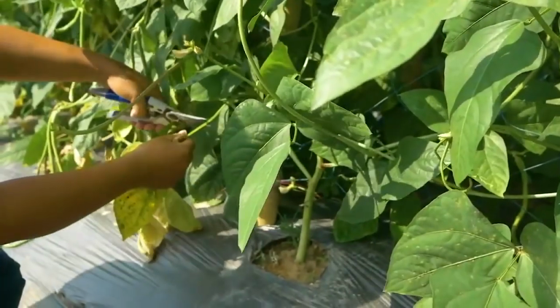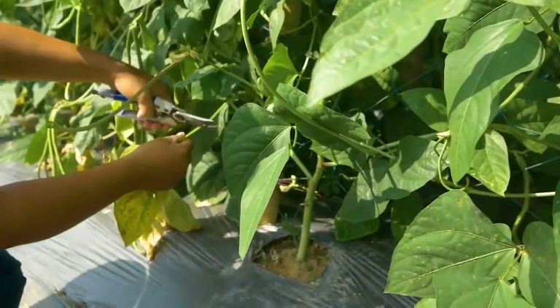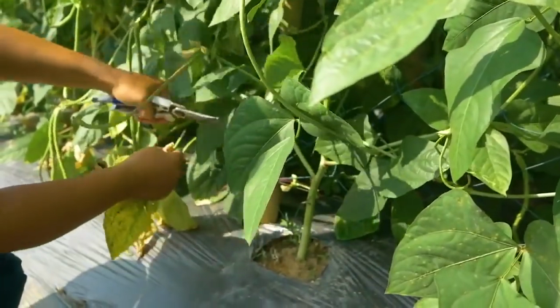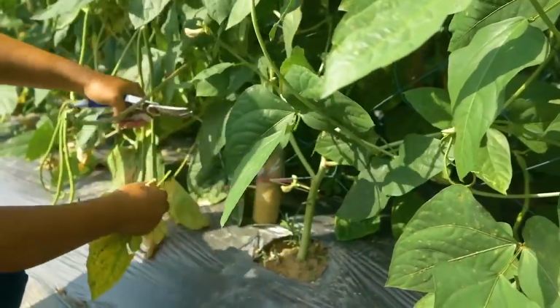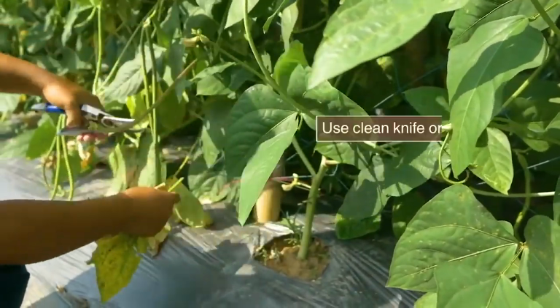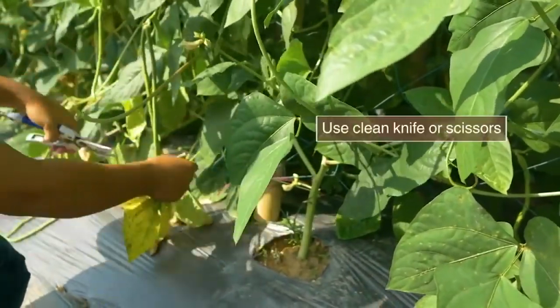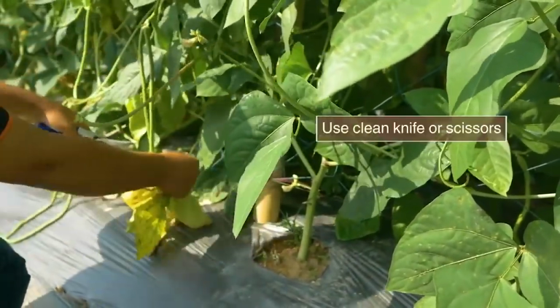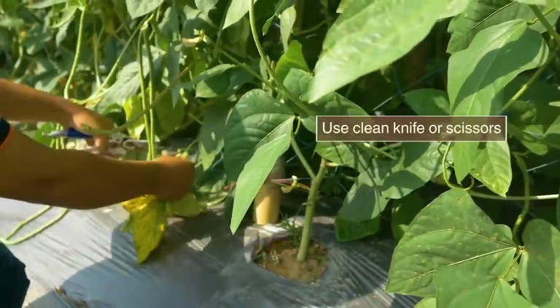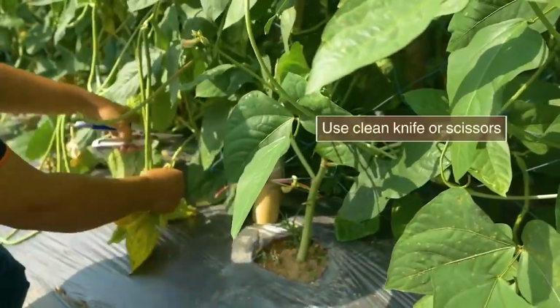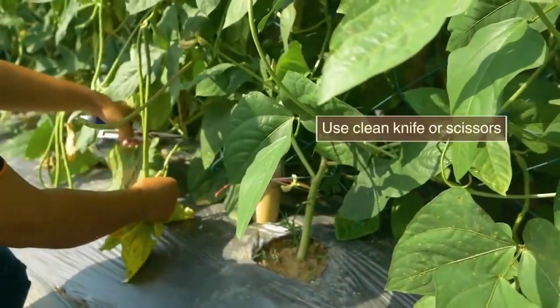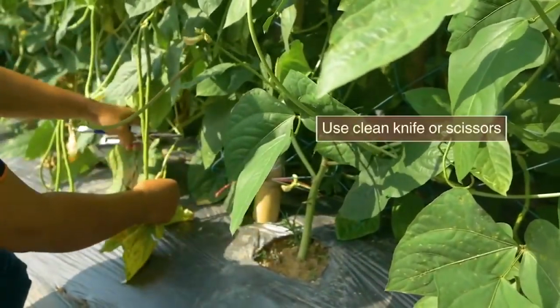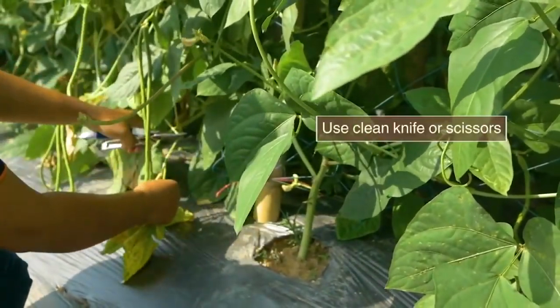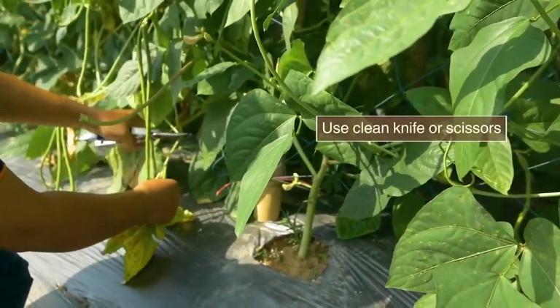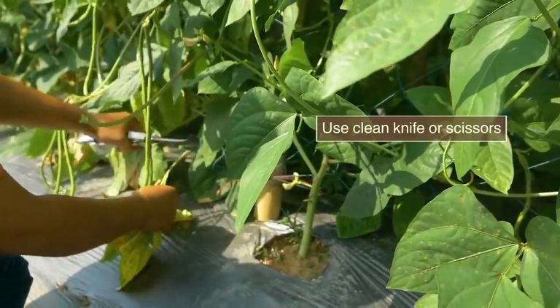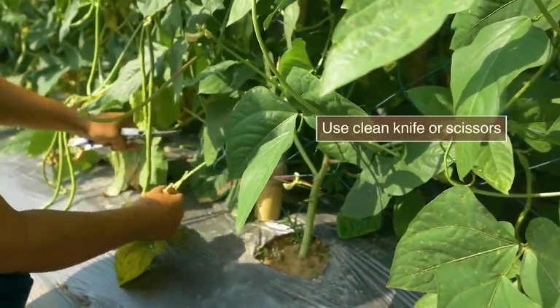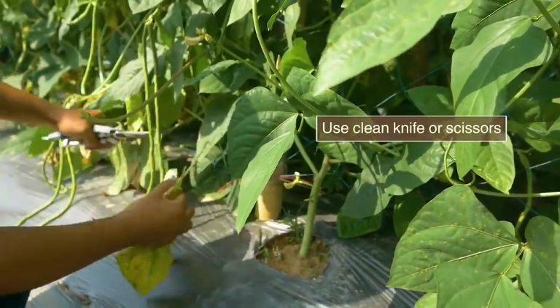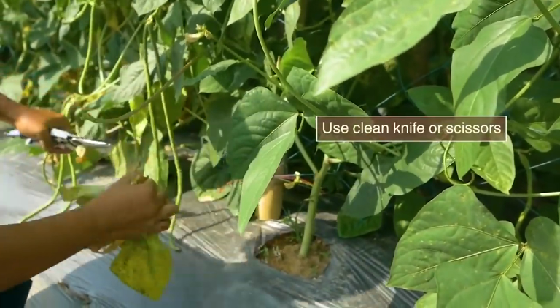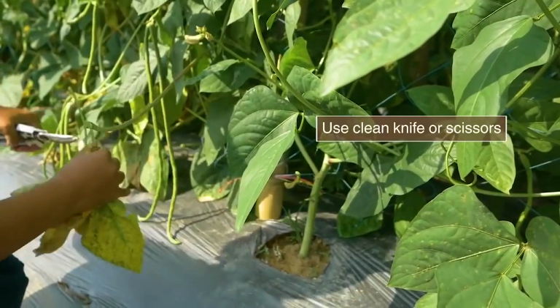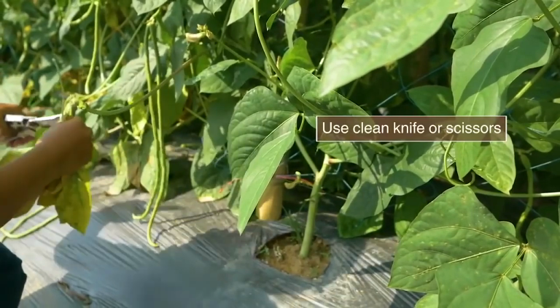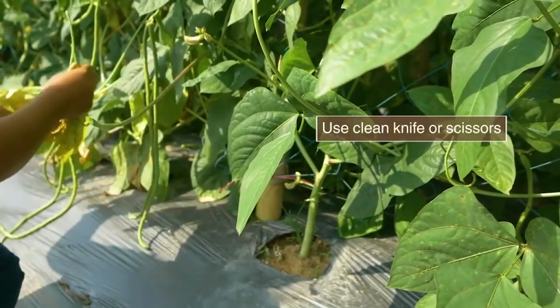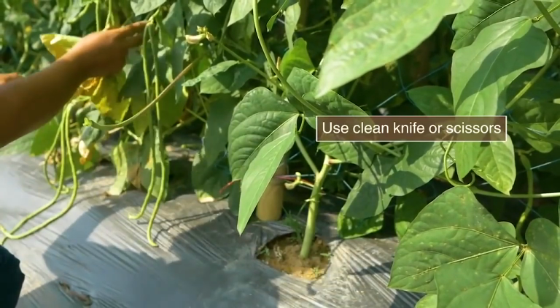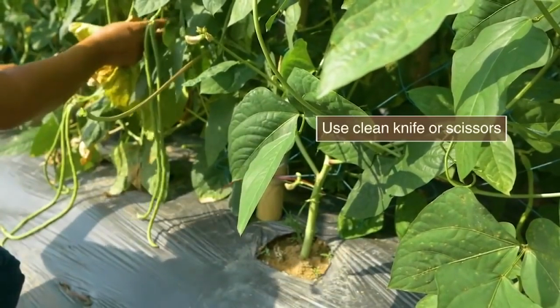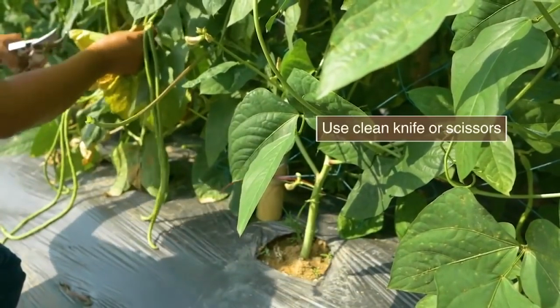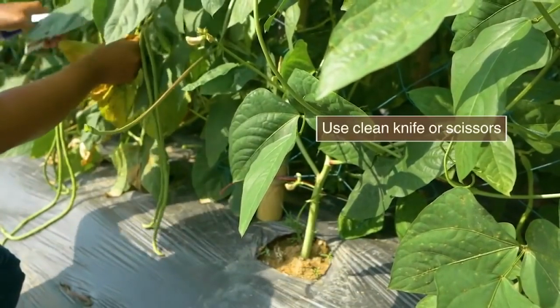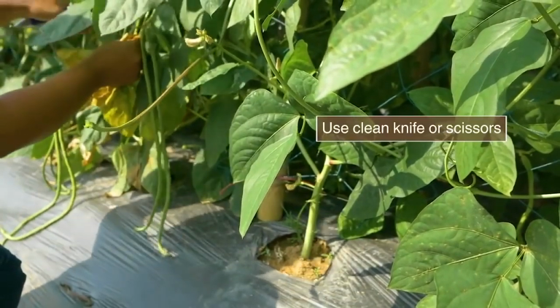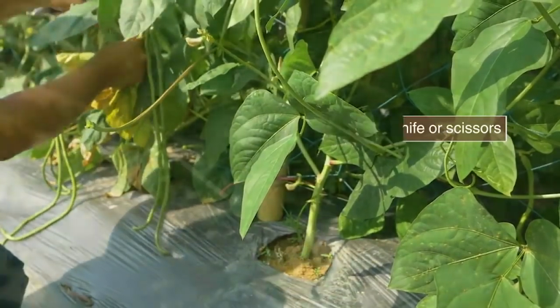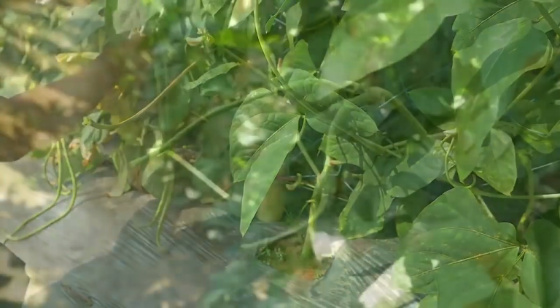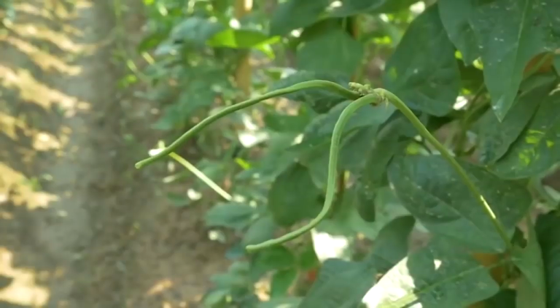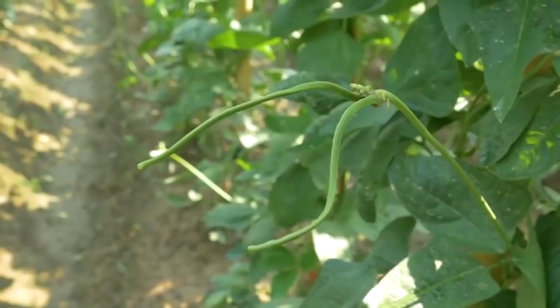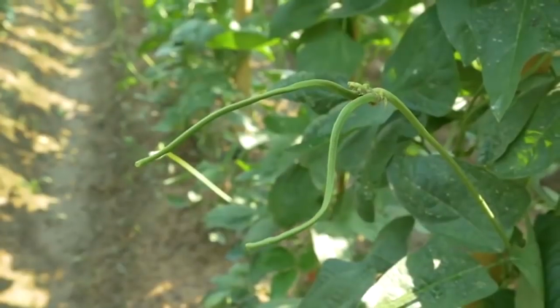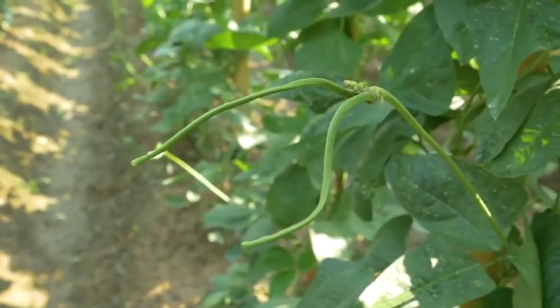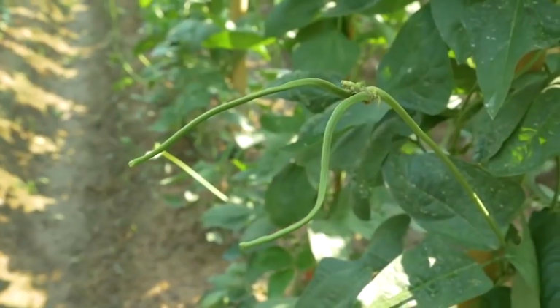Prune the vine of old leaves. It will improve ventilation and decrease disease problems.